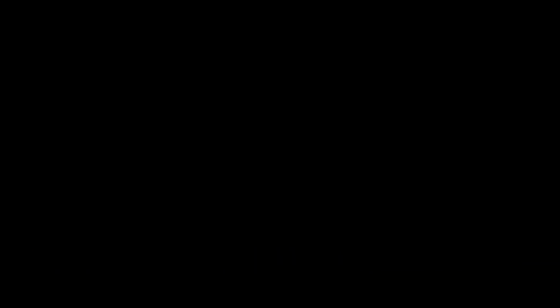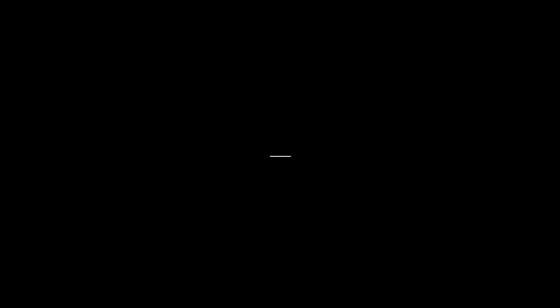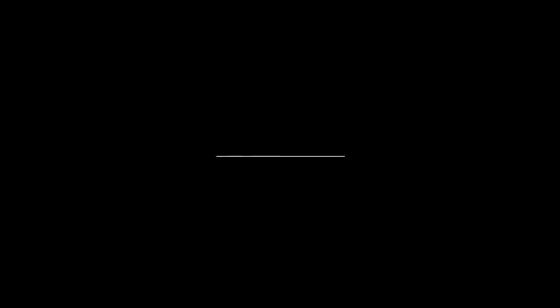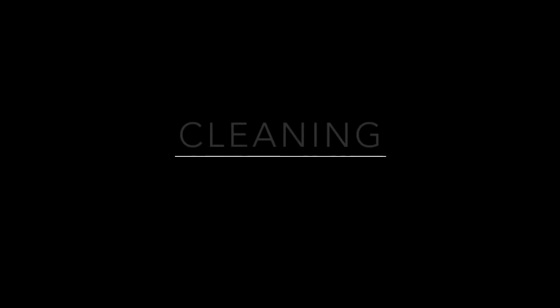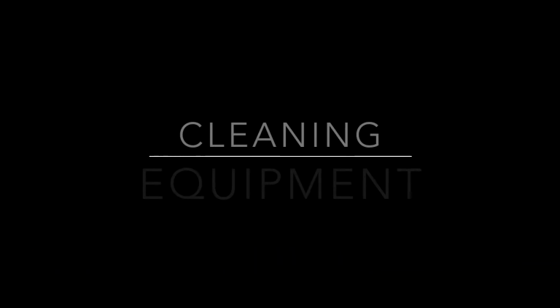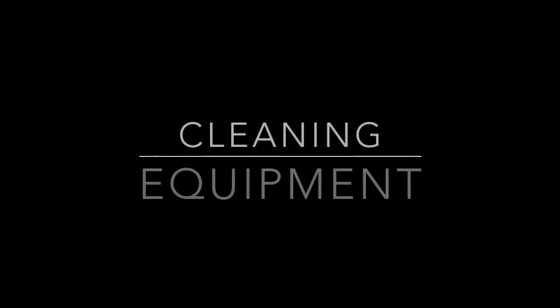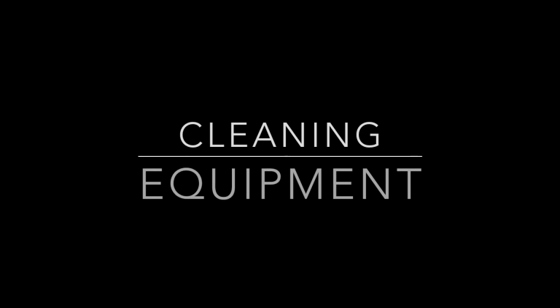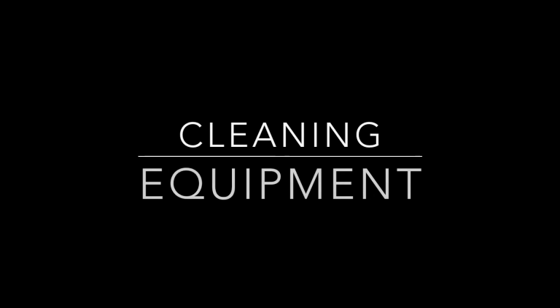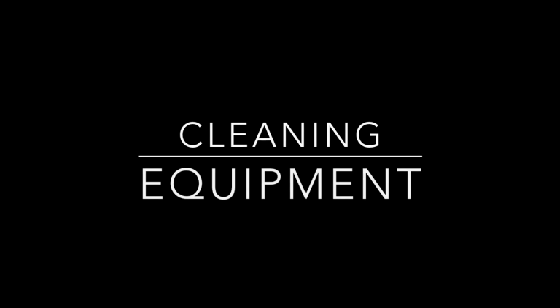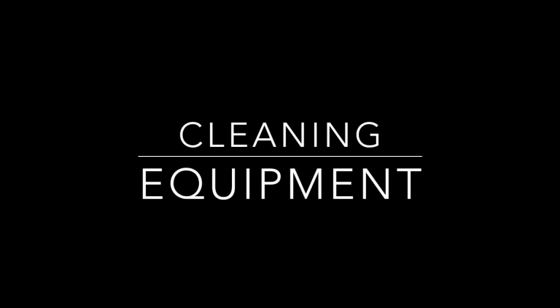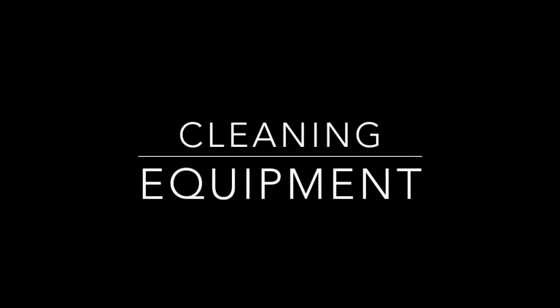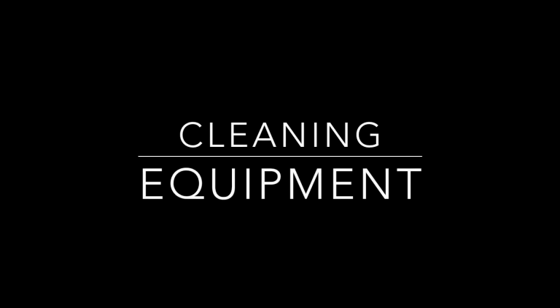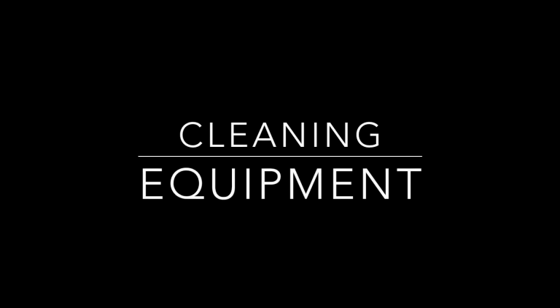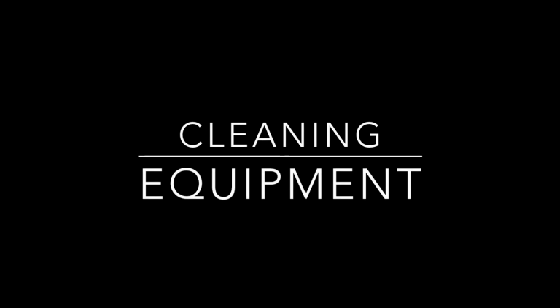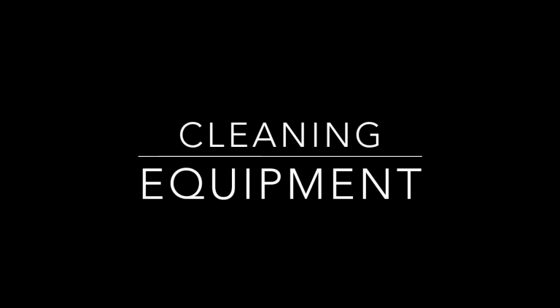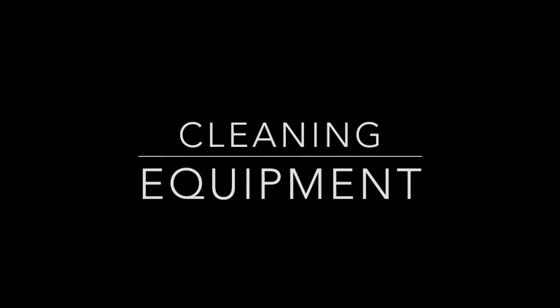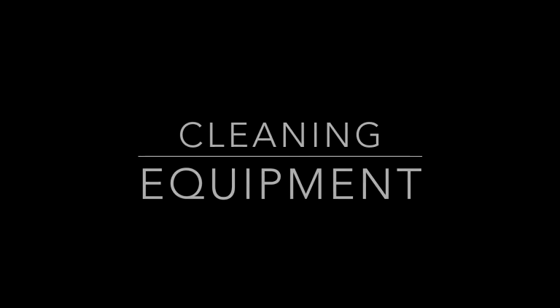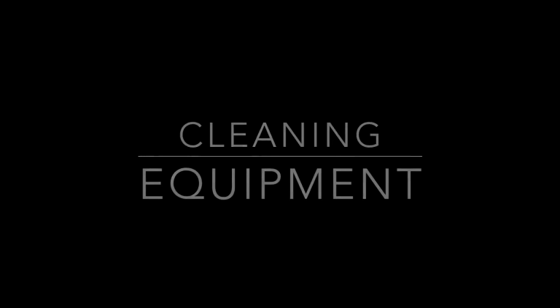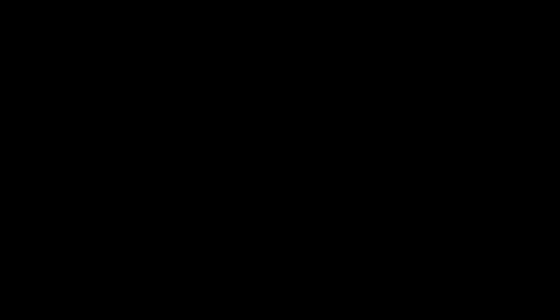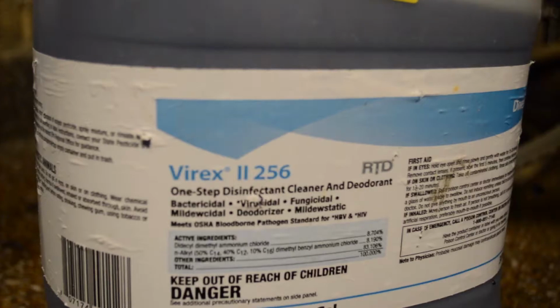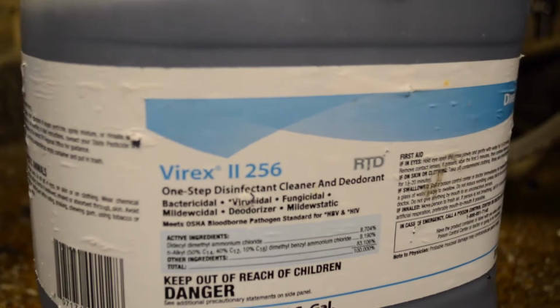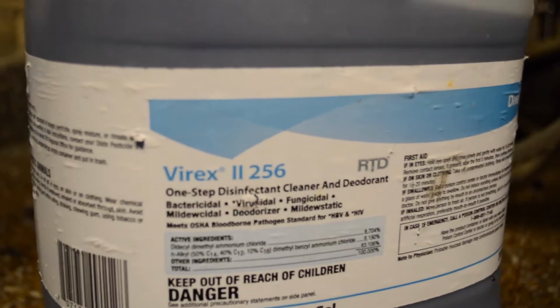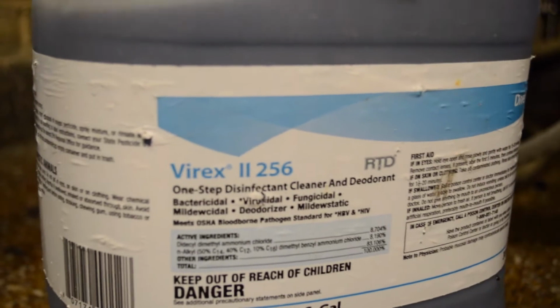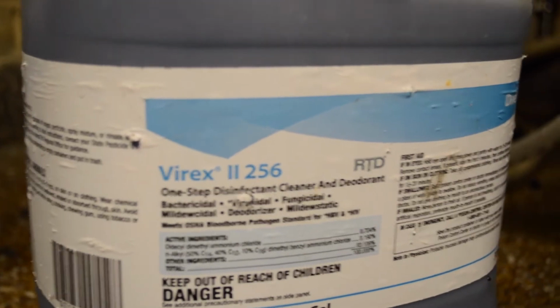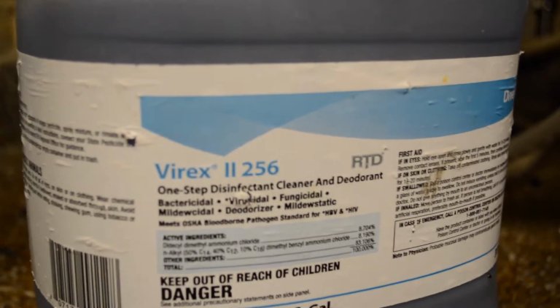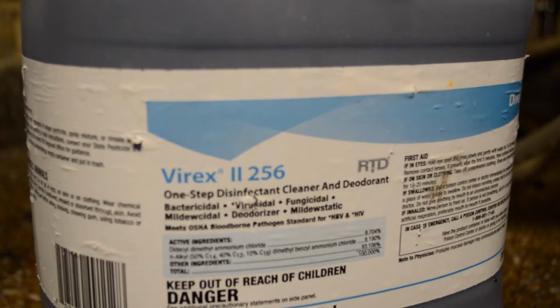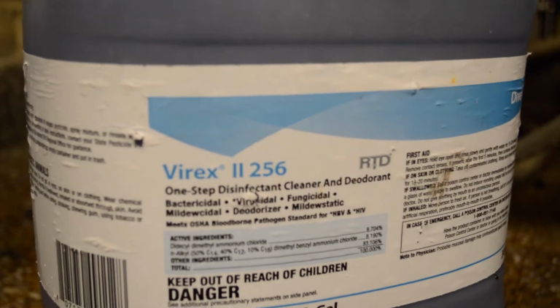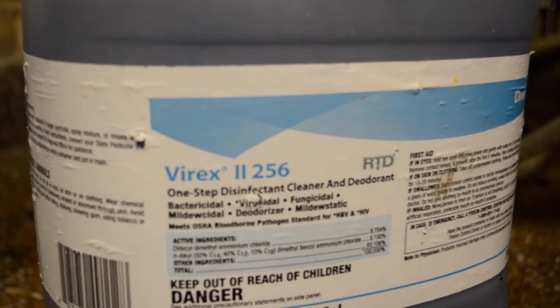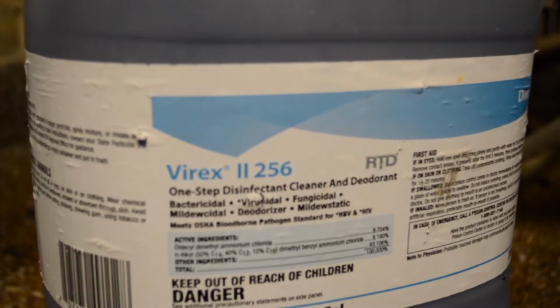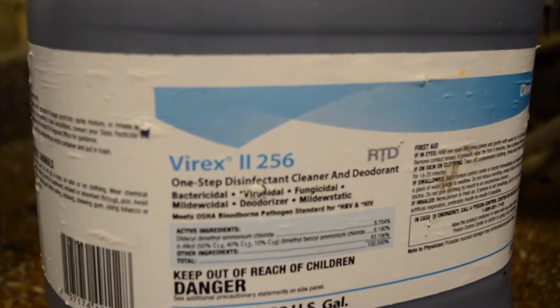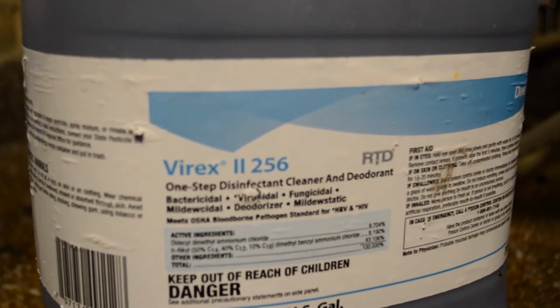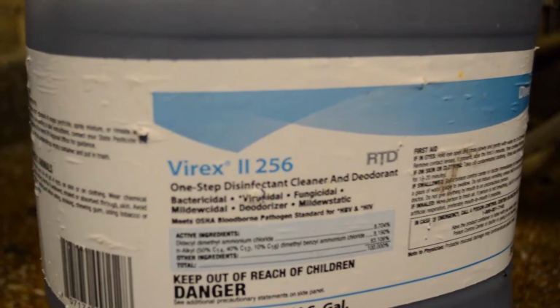This video will show the proper ways to clean equipment. To begin, you'll head to the laundry room to get the V-Rex.